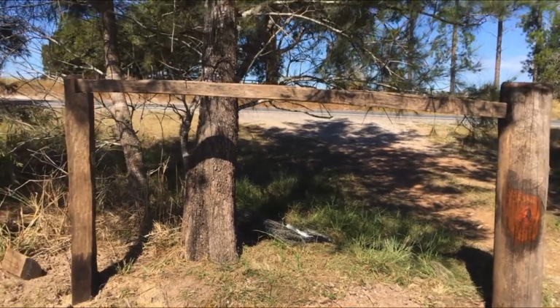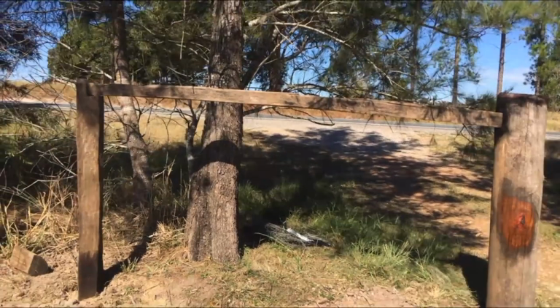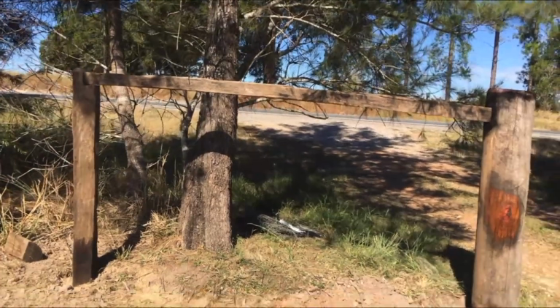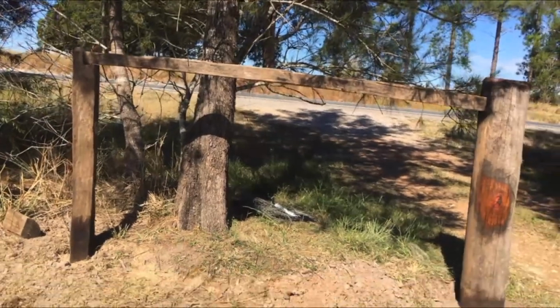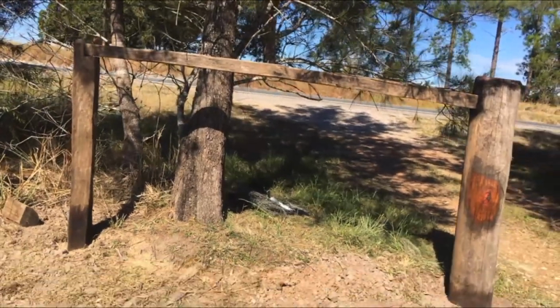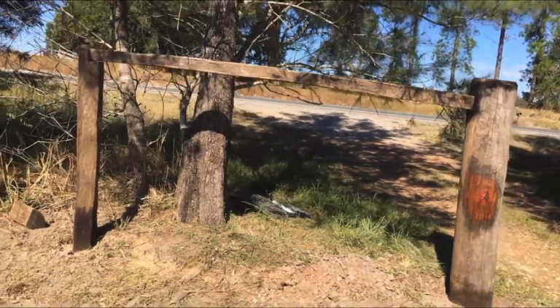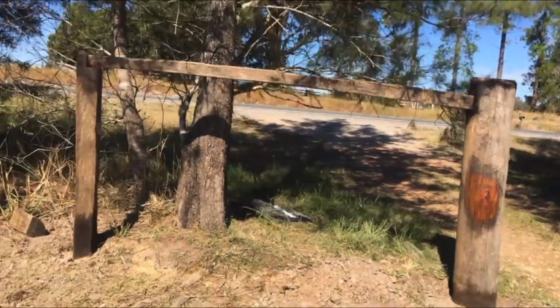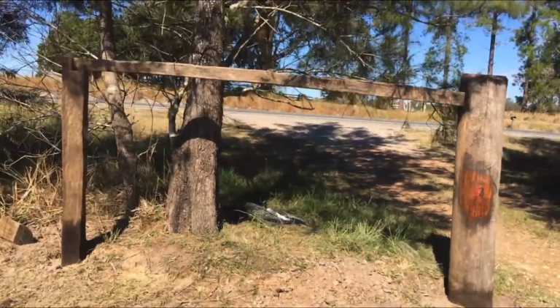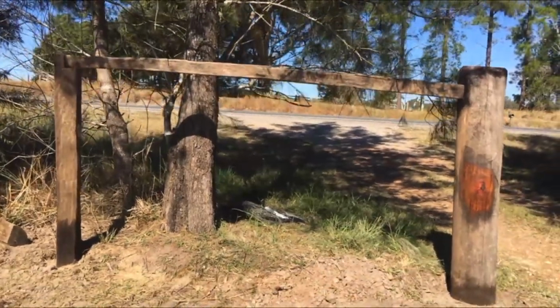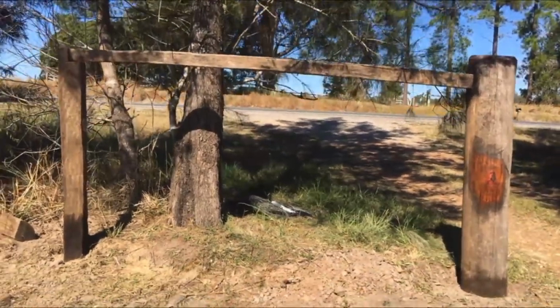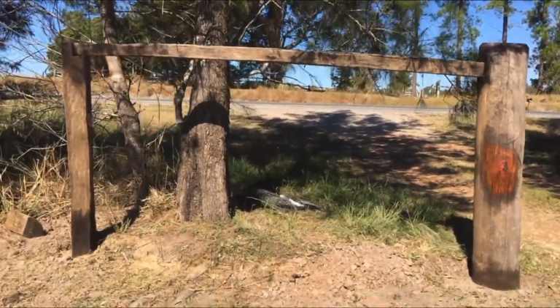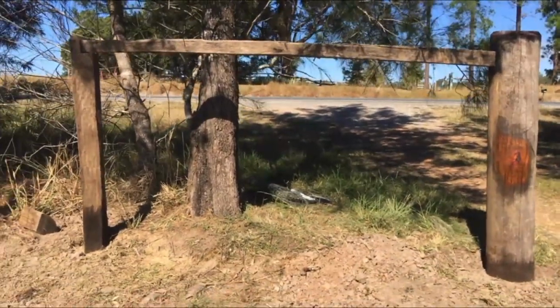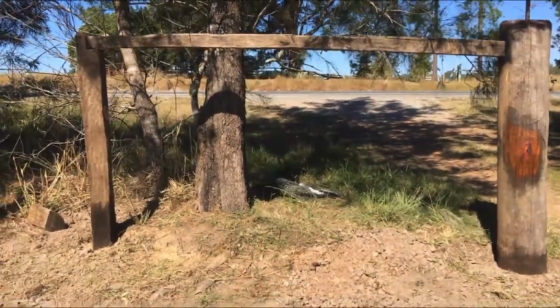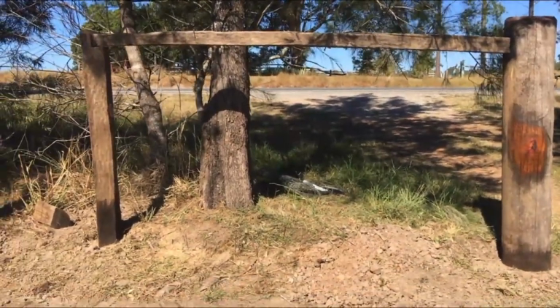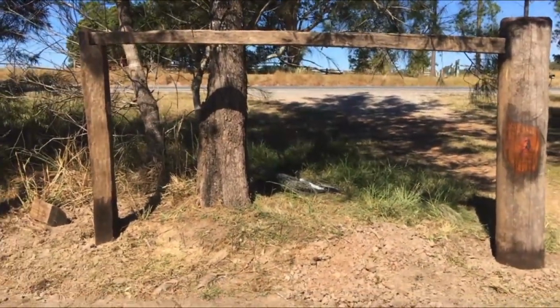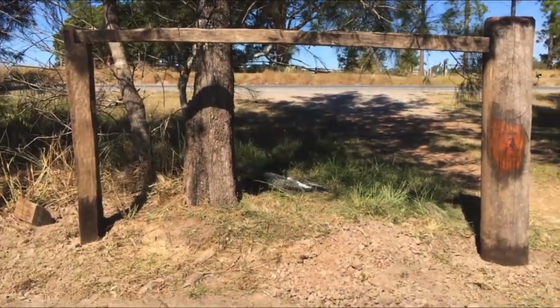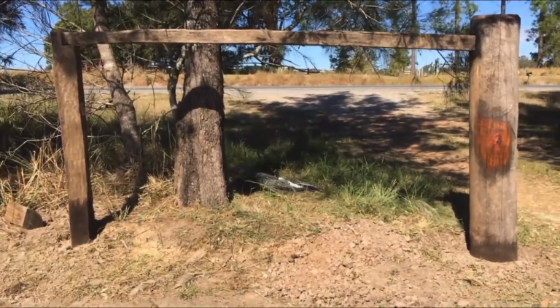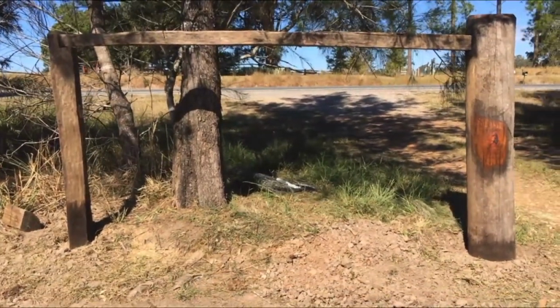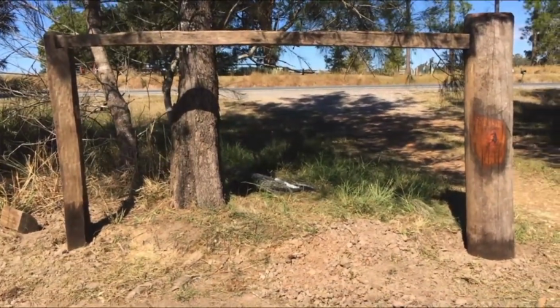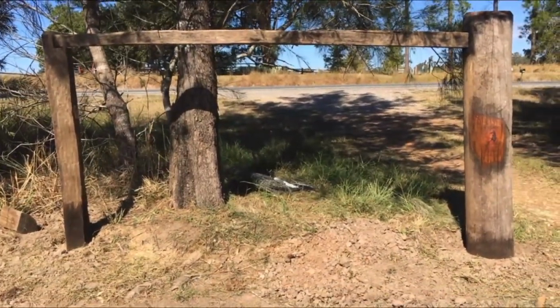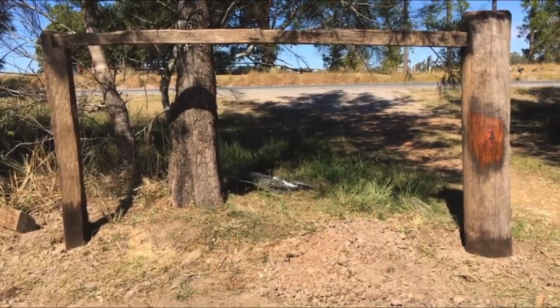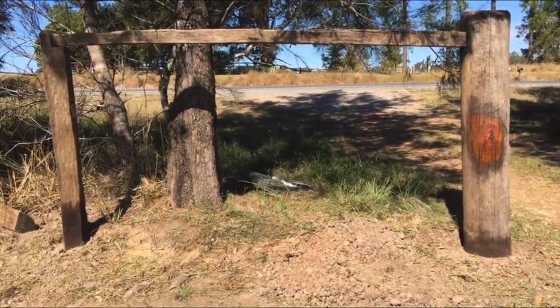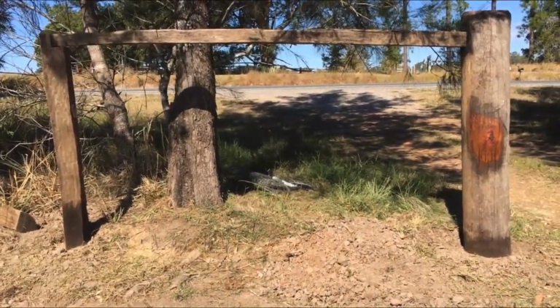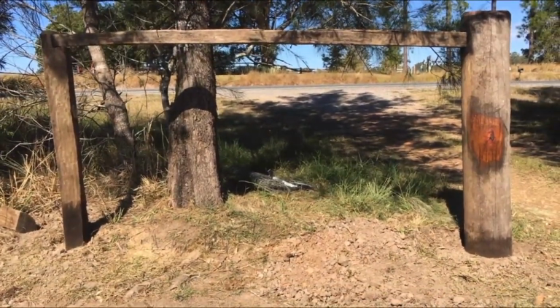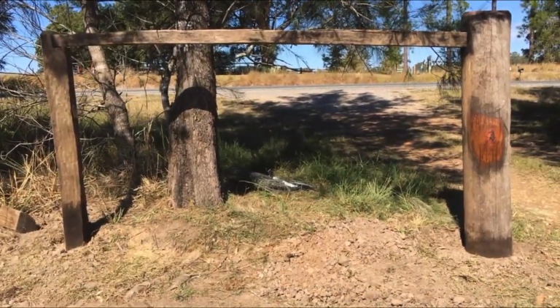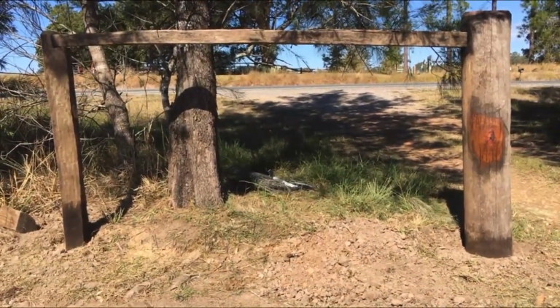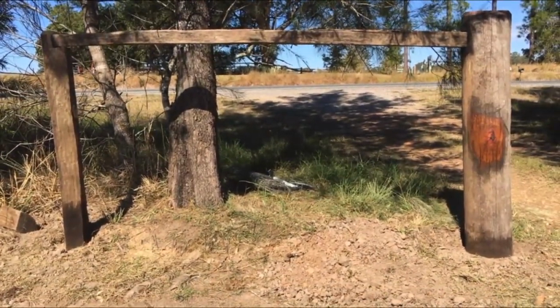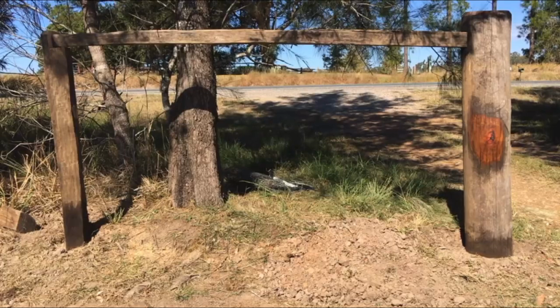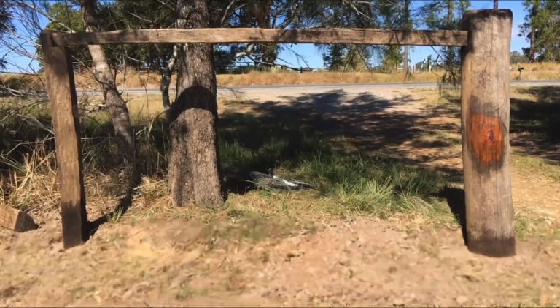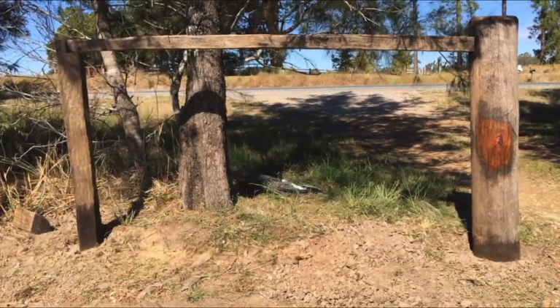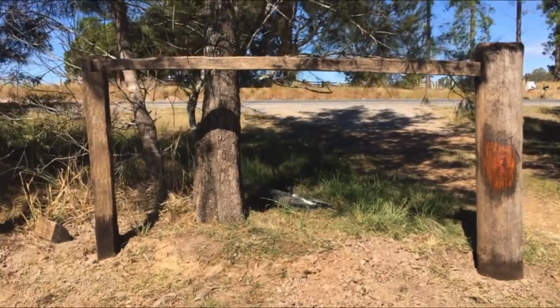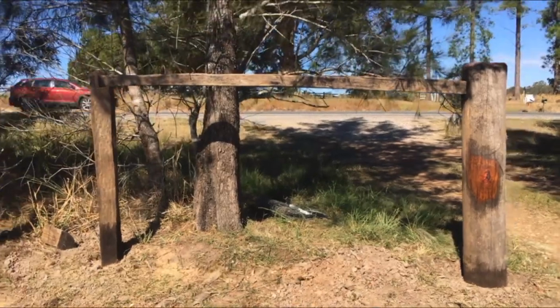The next thing to do is cut a couple of notches with the chainsaw so the wires don't slide down the post.